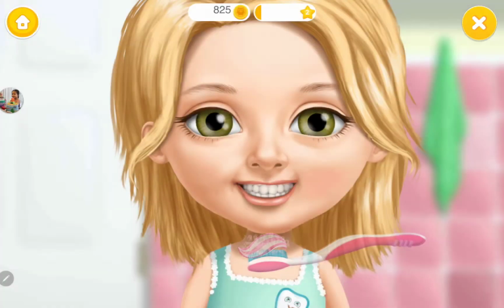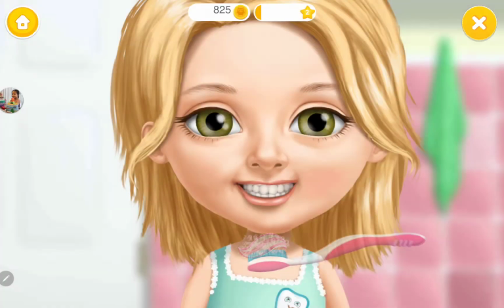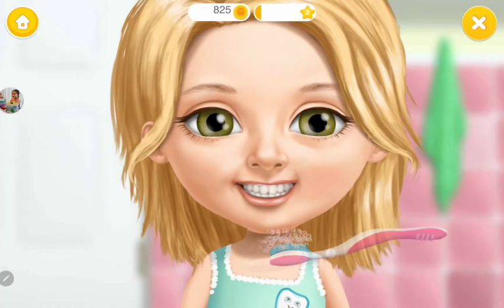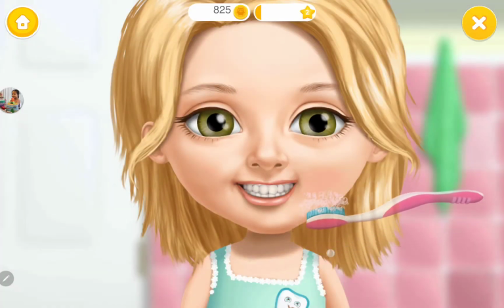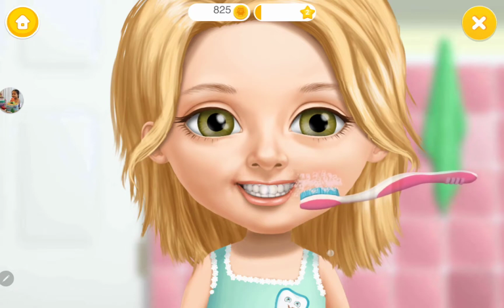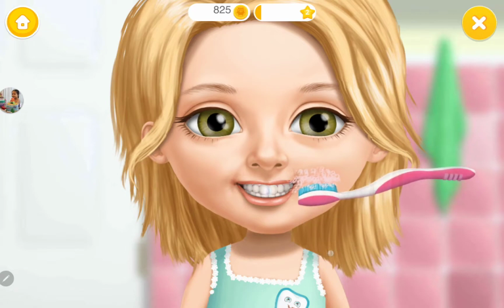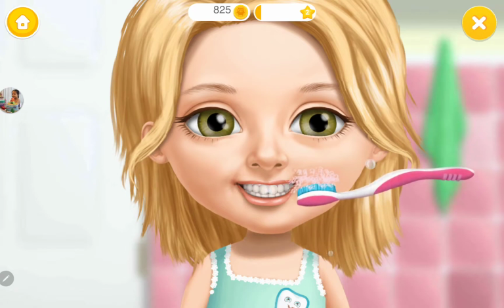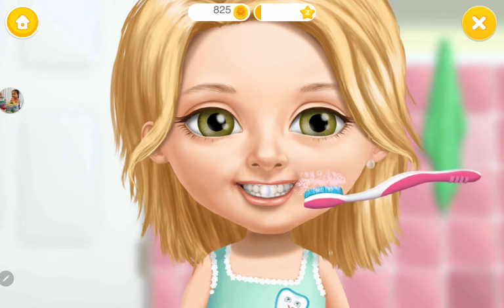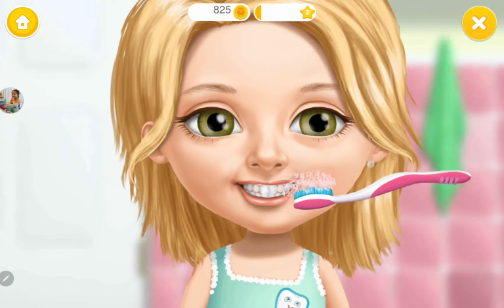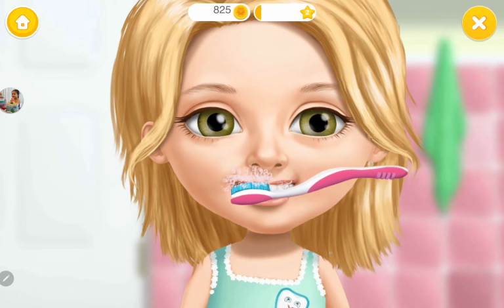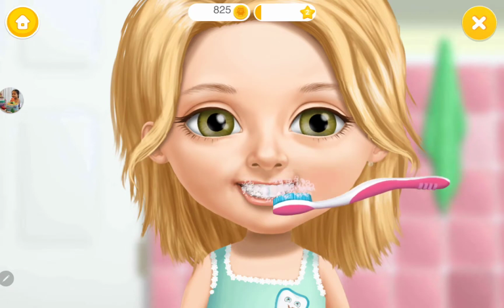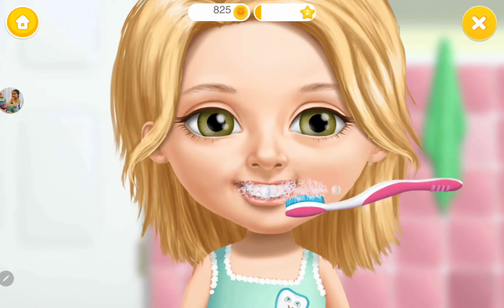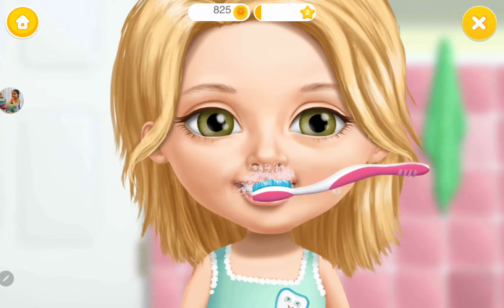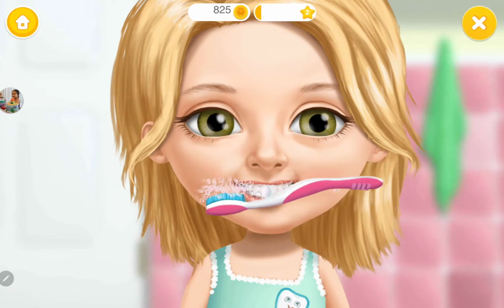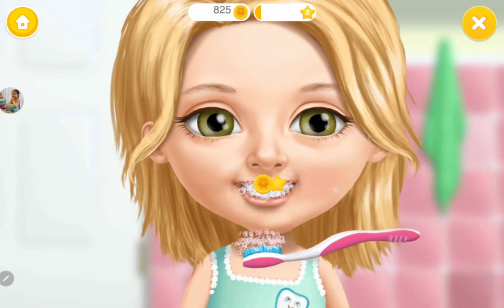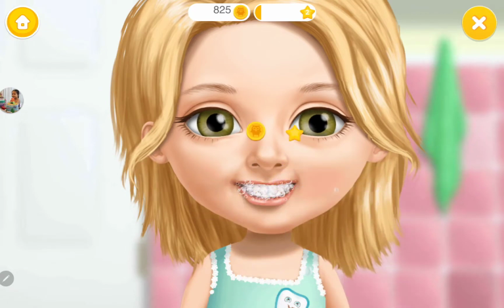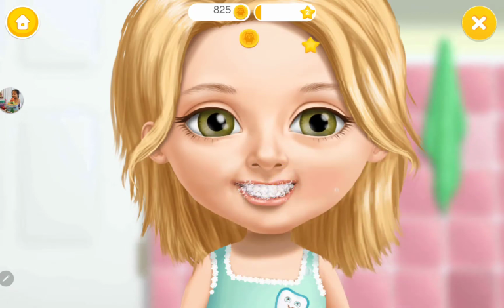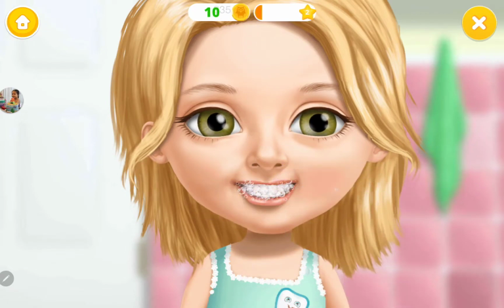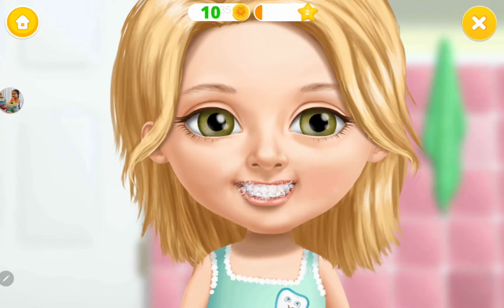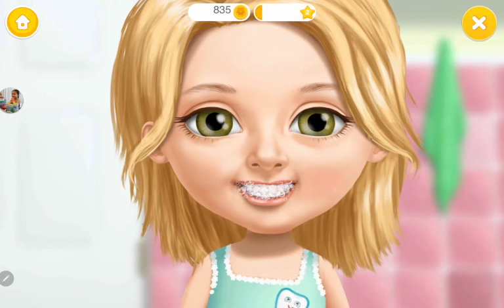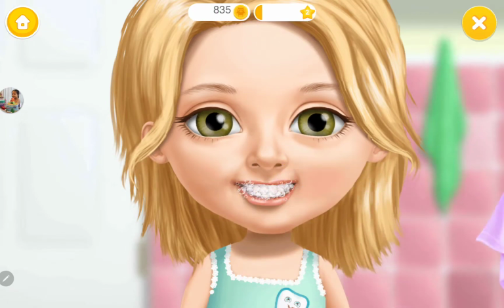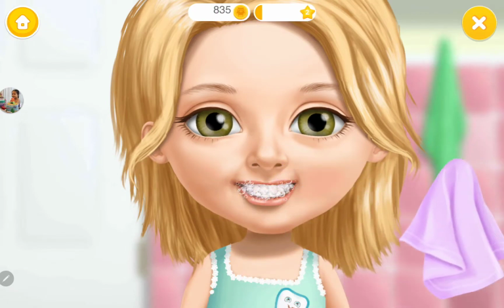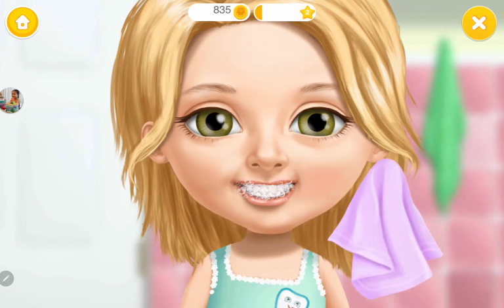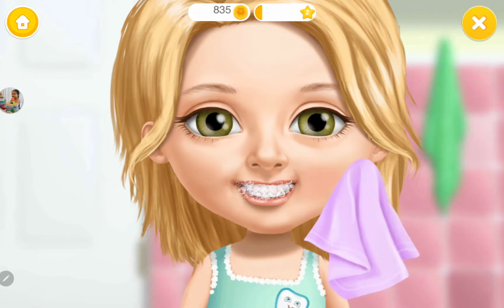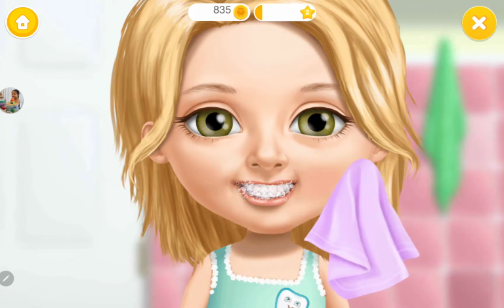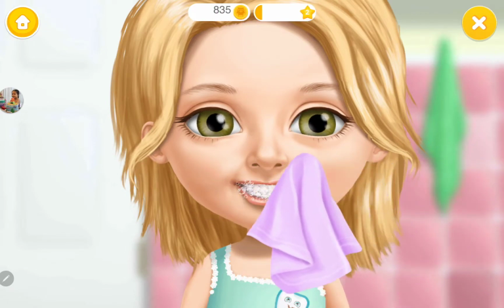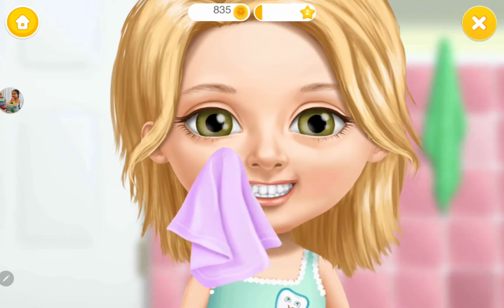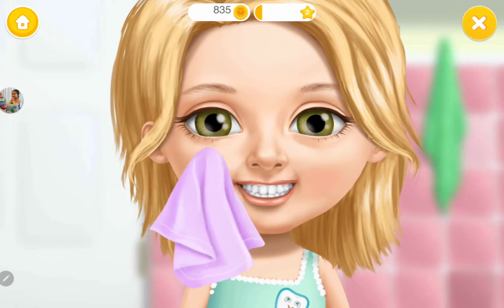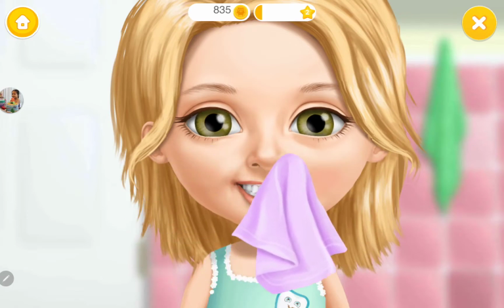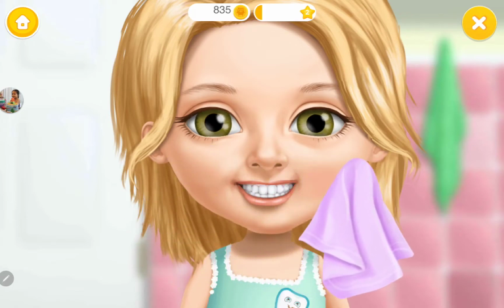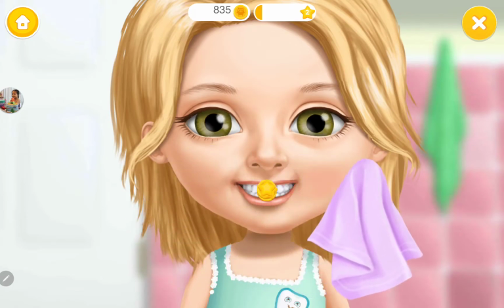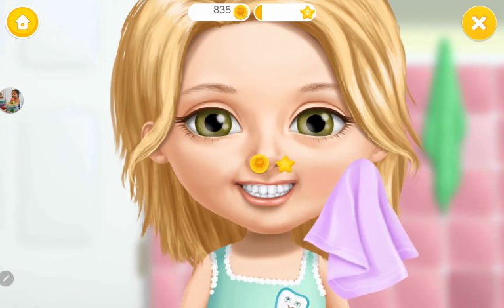Now, brush the teeth, please. Great! Wipe off the toothpaste.